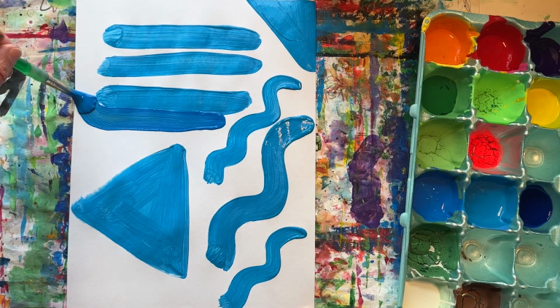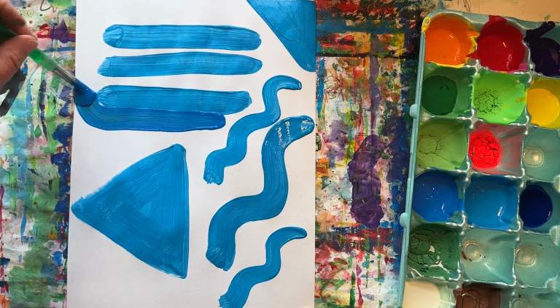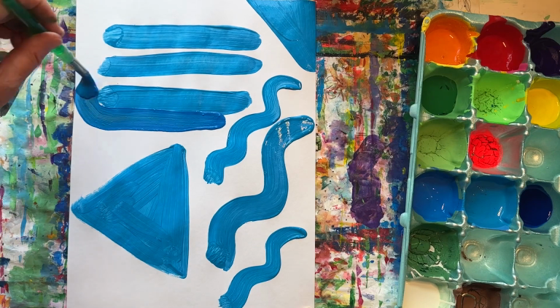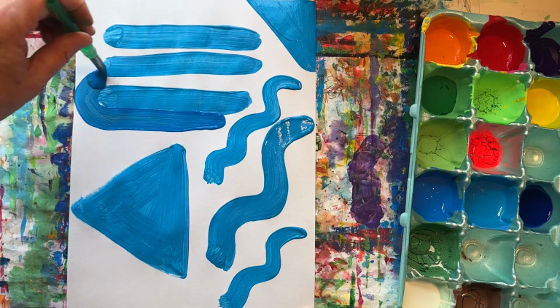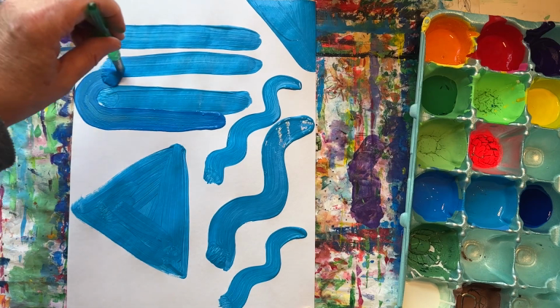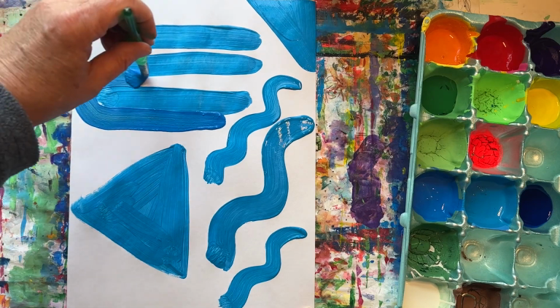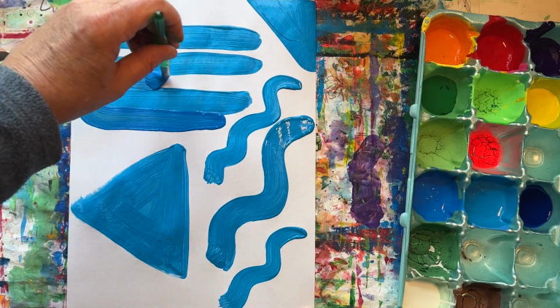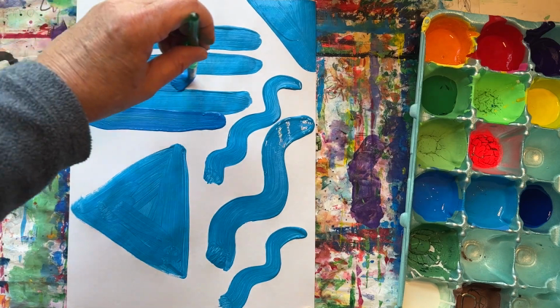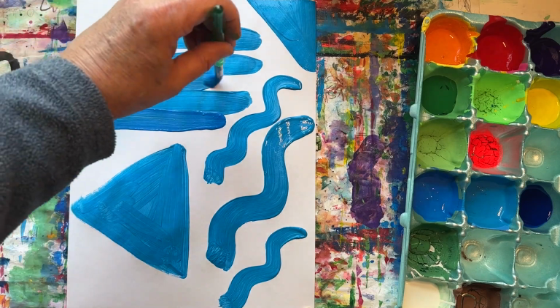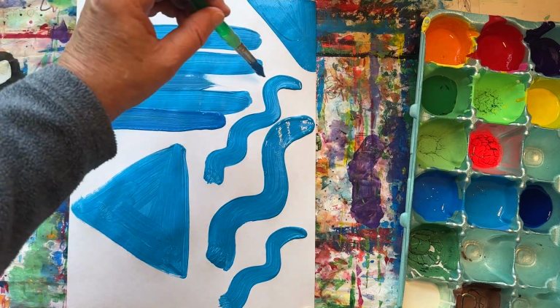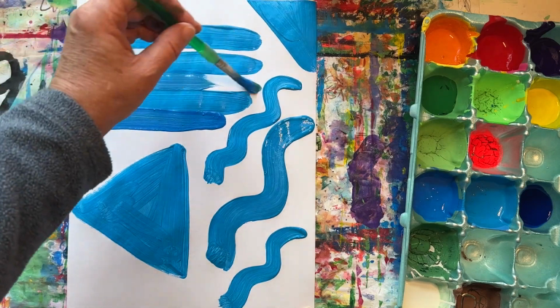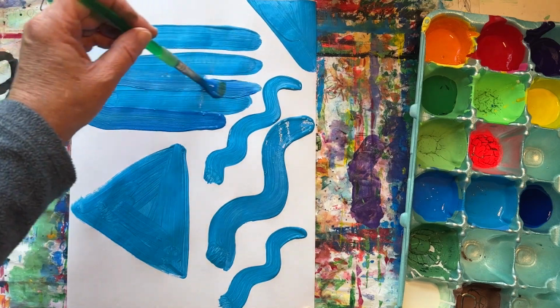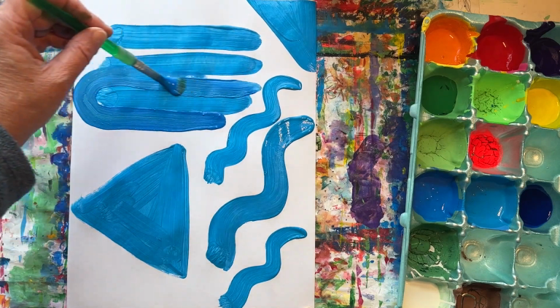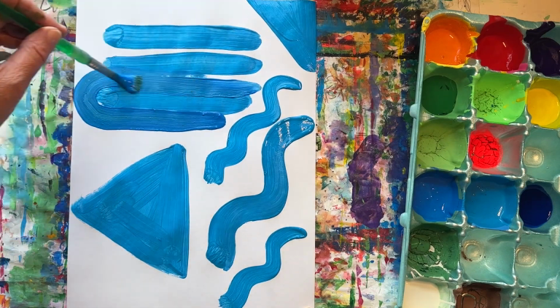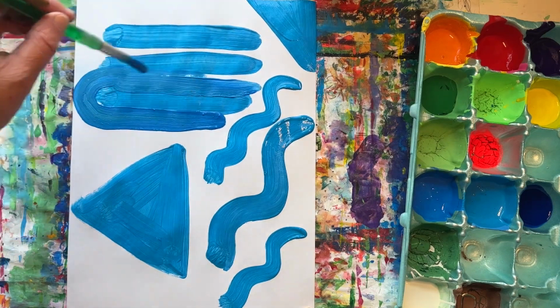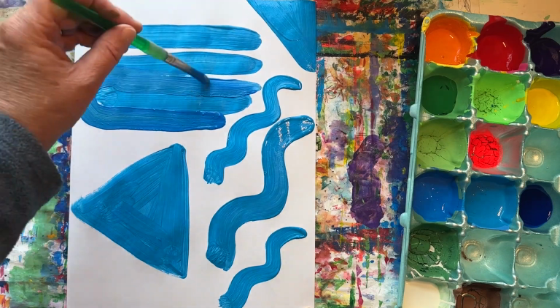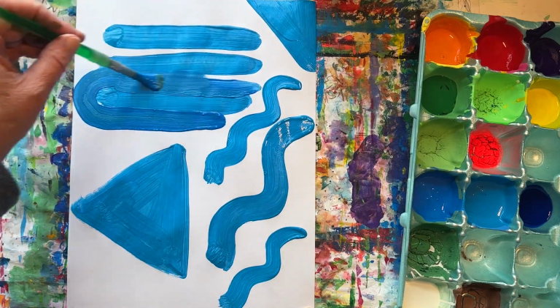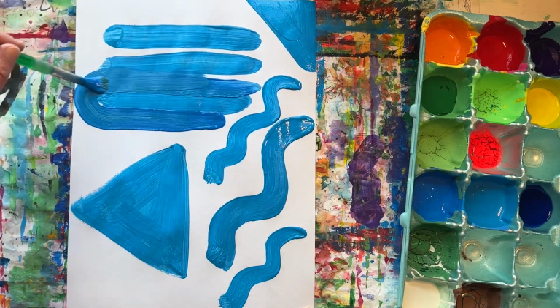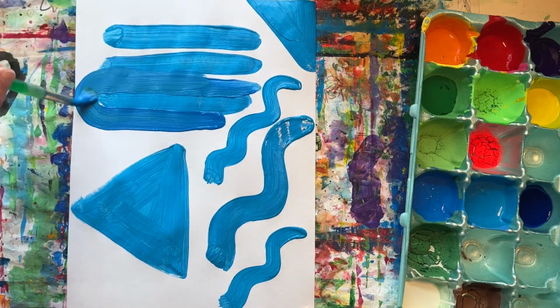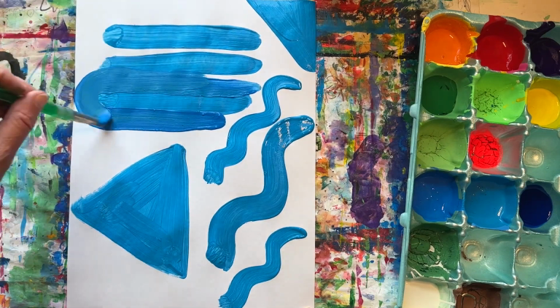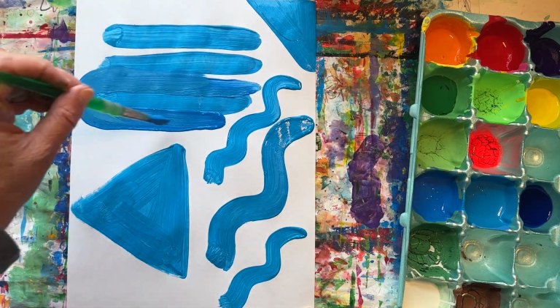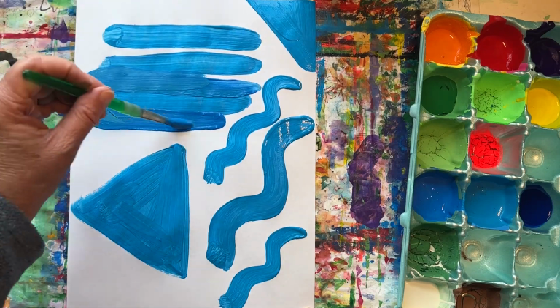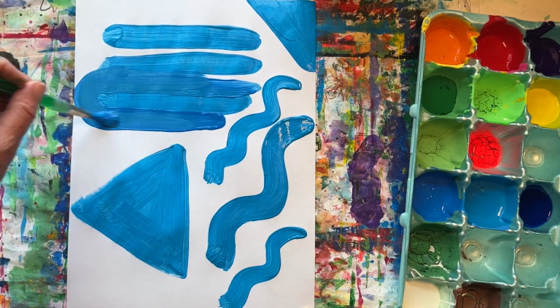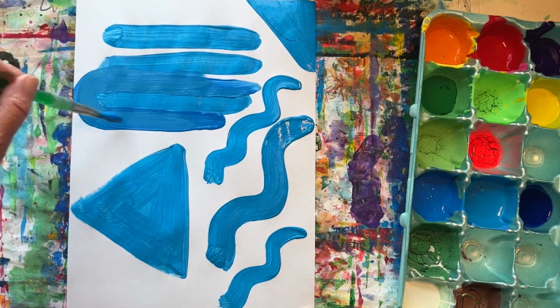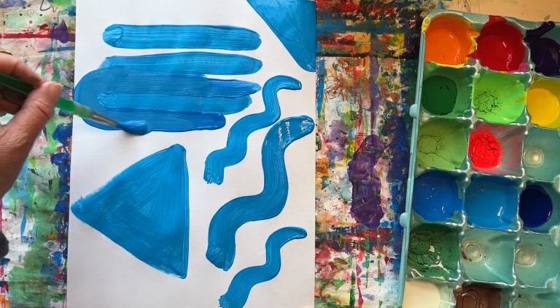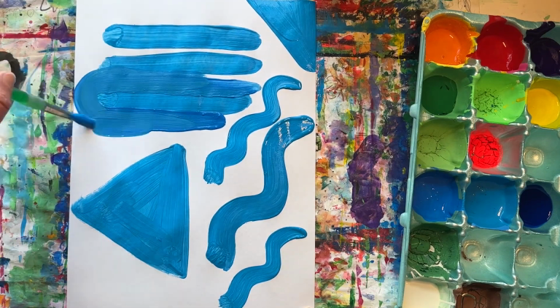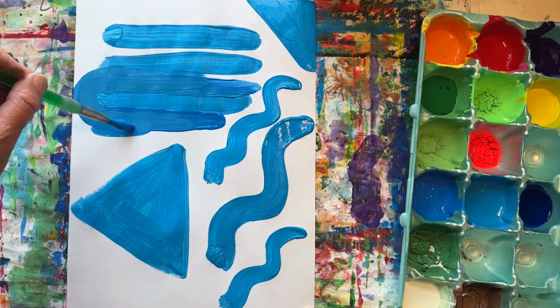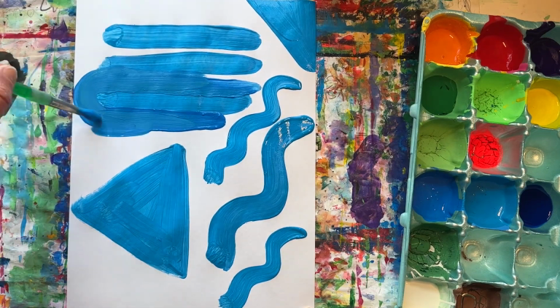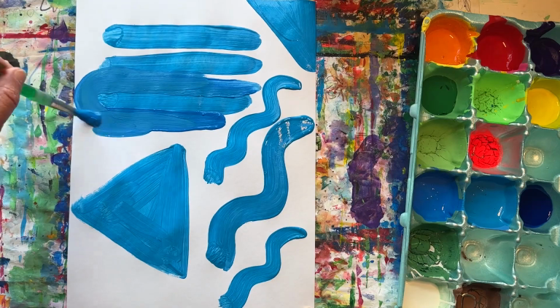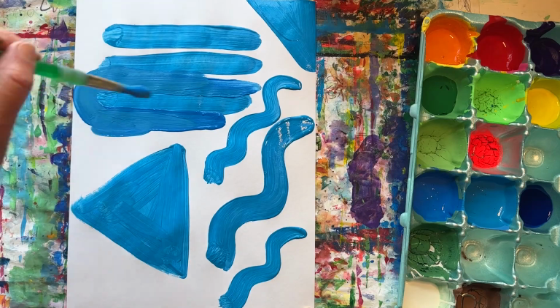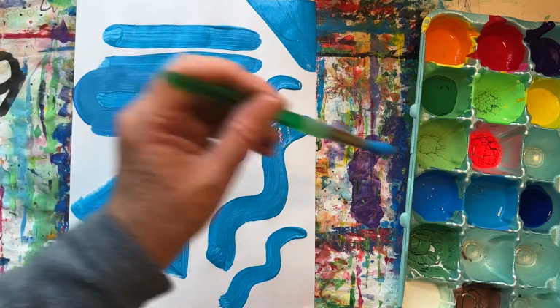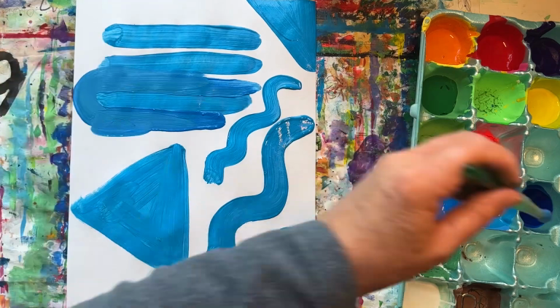Now we will start to paint around our shapes and lines, filling in the background.